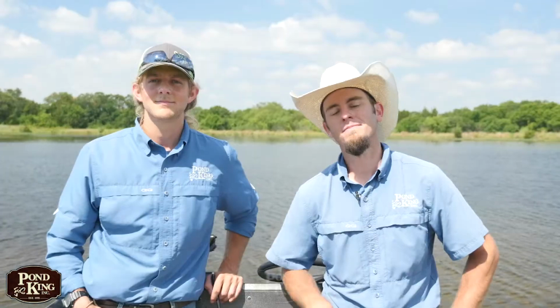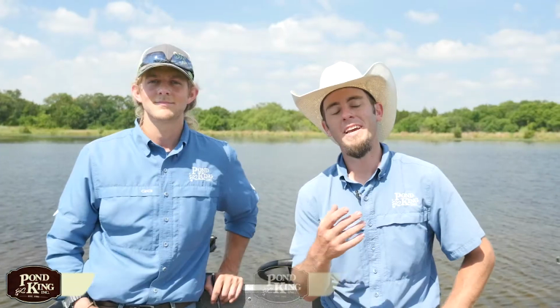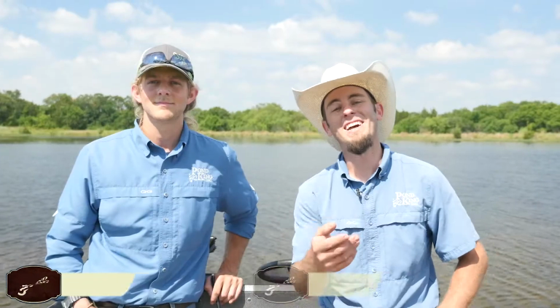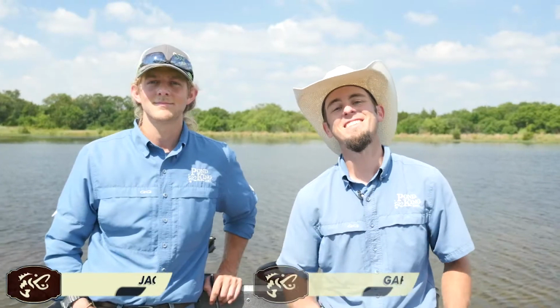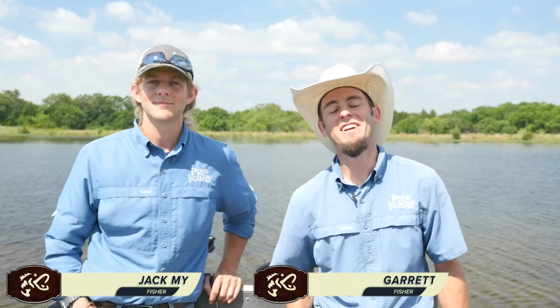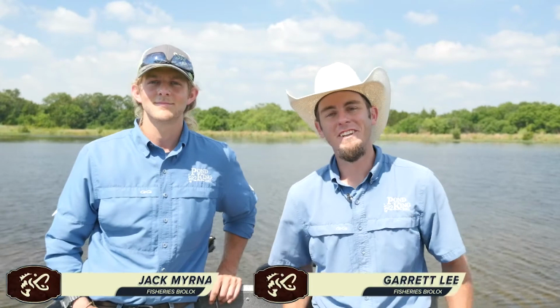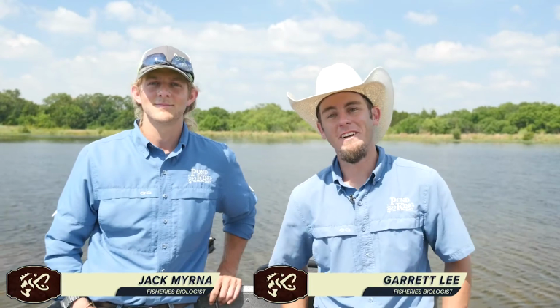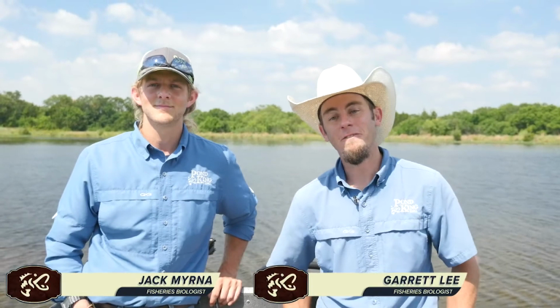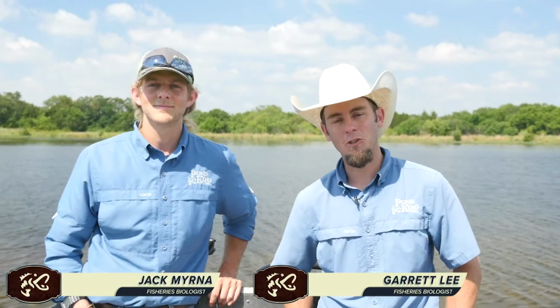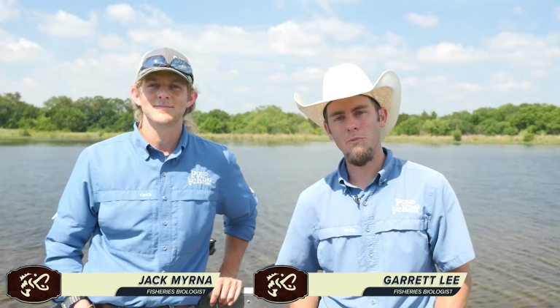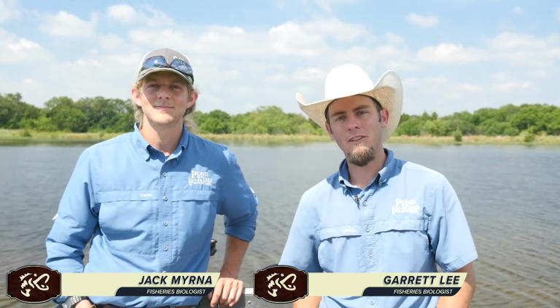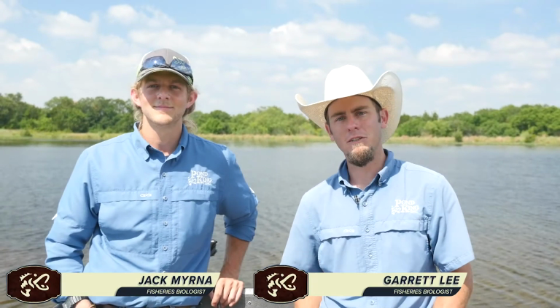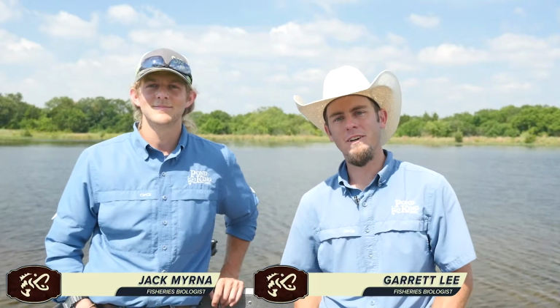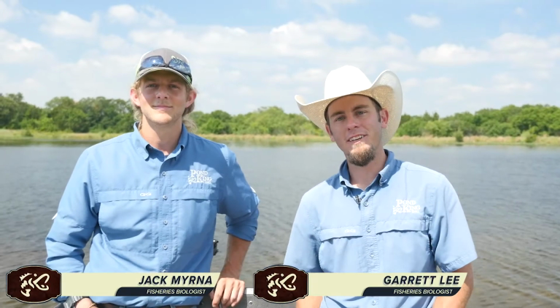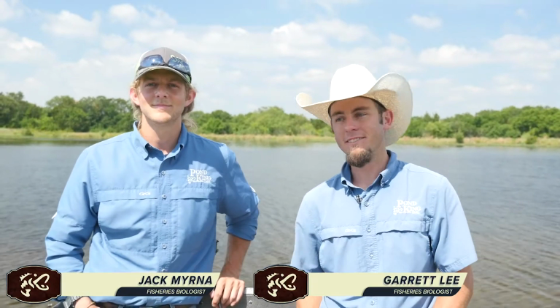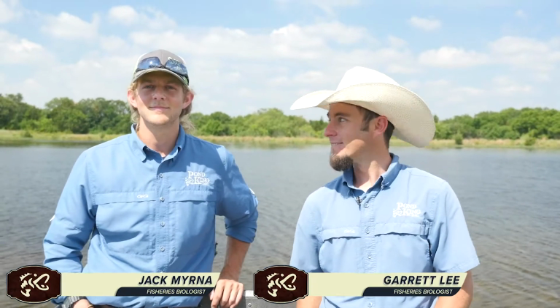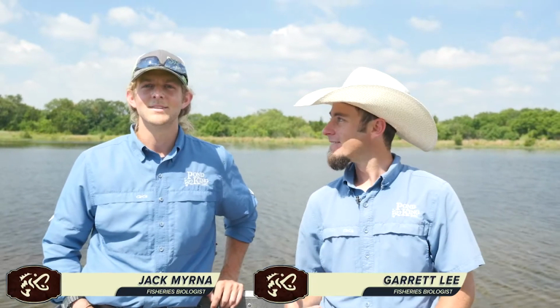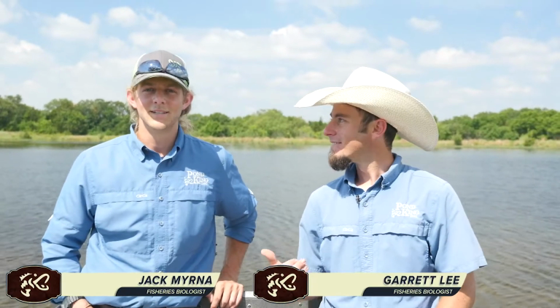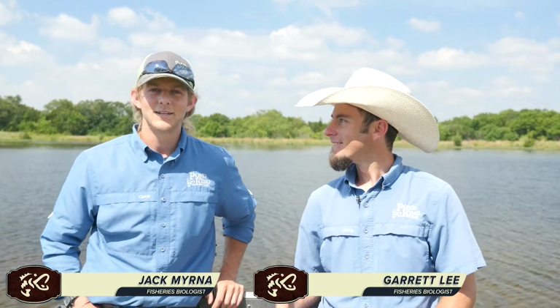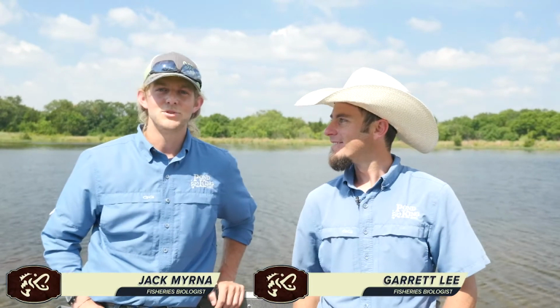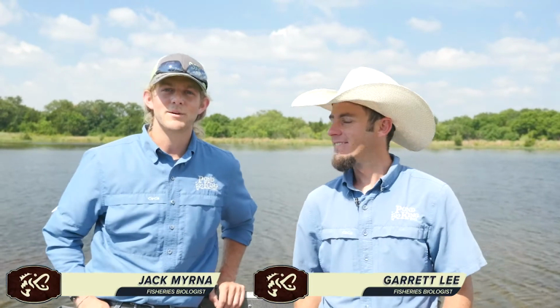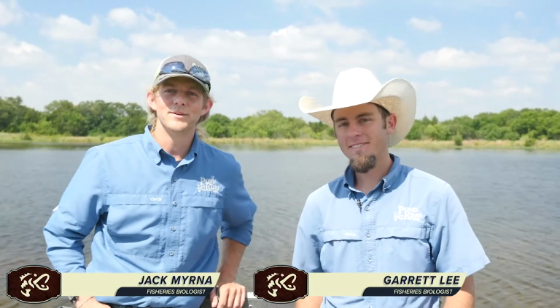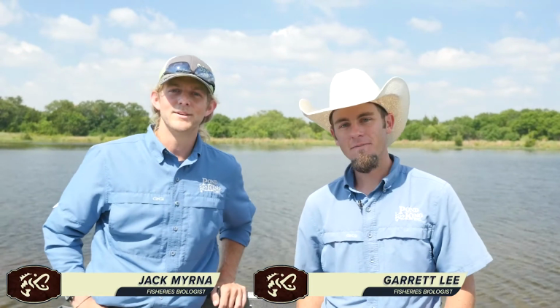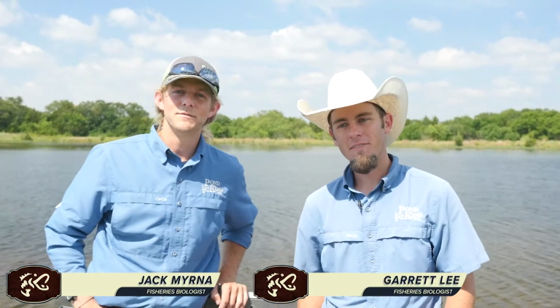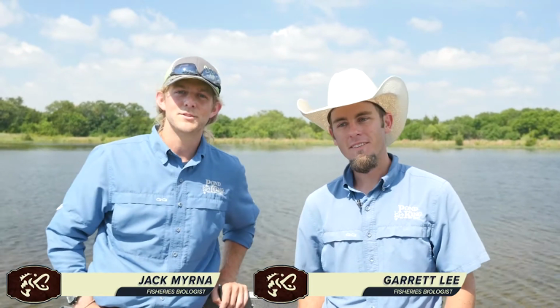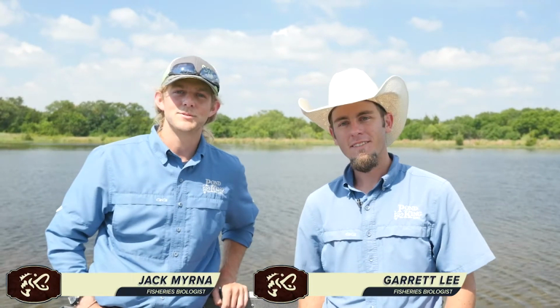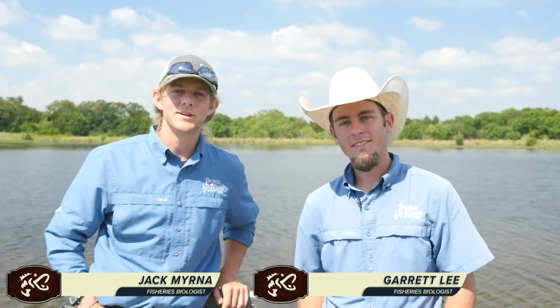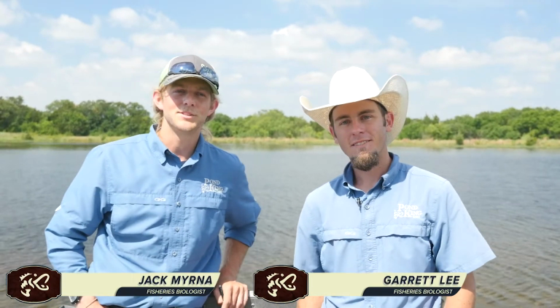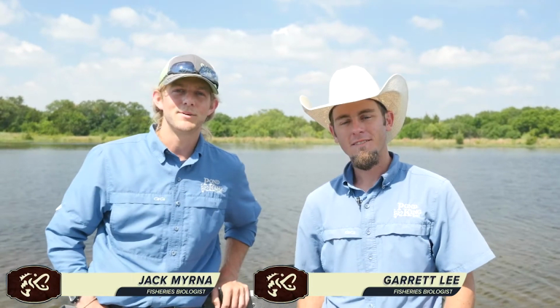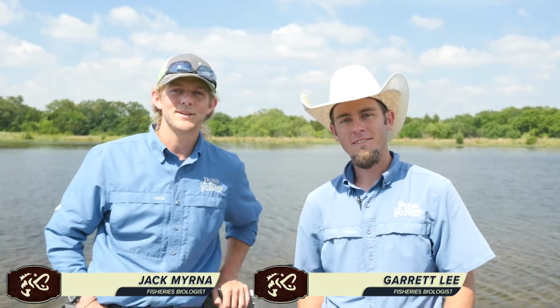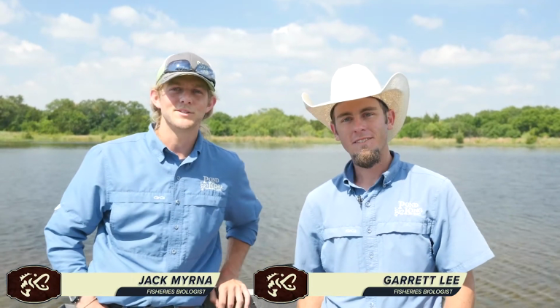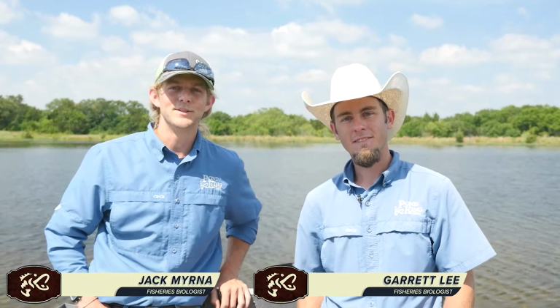Hey guys, Garrett Lee here, fisheries biologist at Pond King. I'm Jack Myrna, I'm a fisheries biologist at Pond King as well.